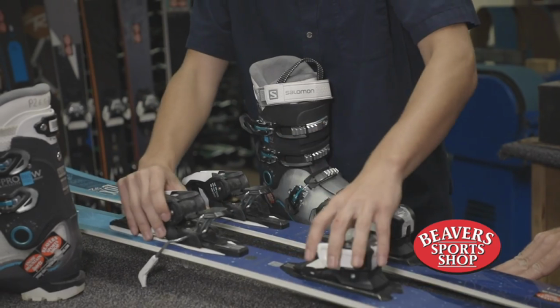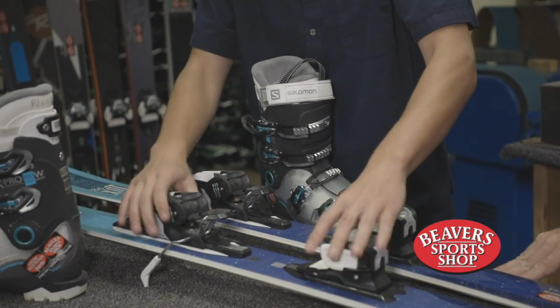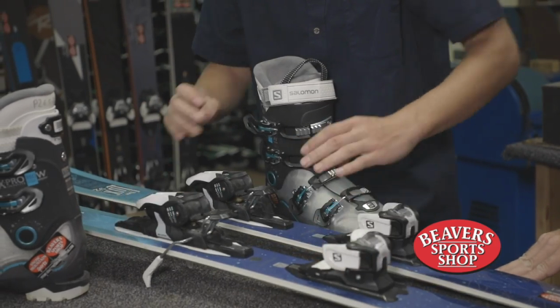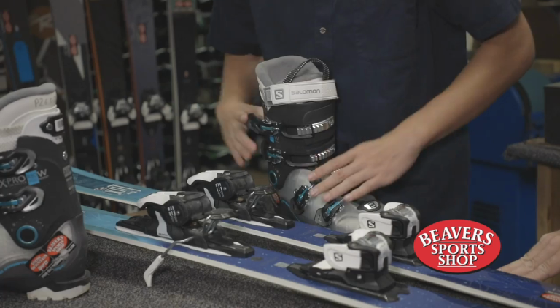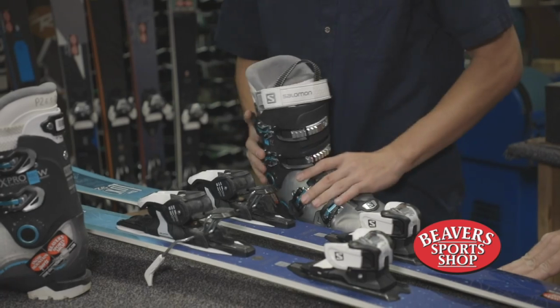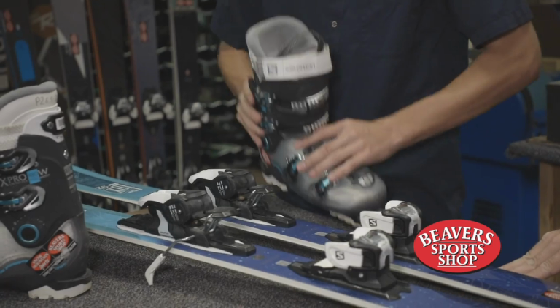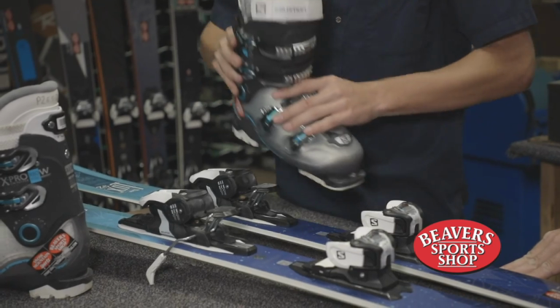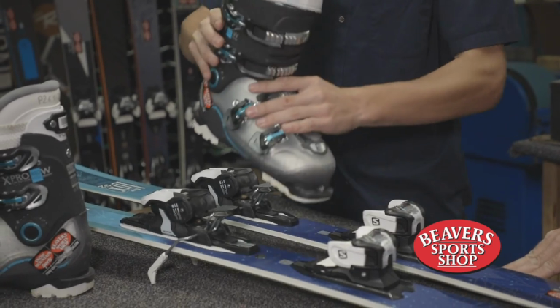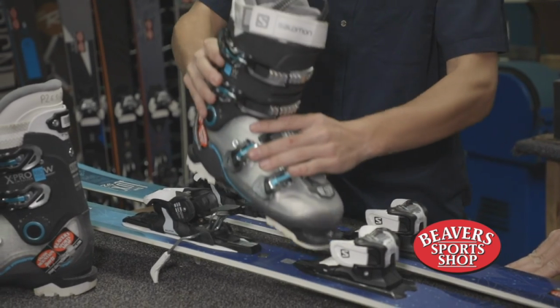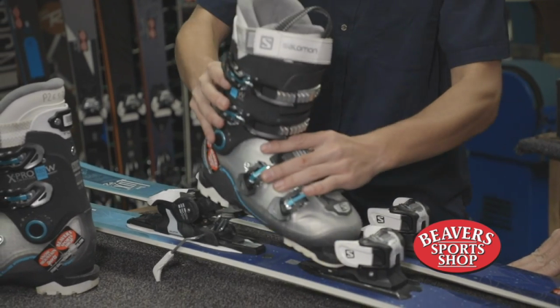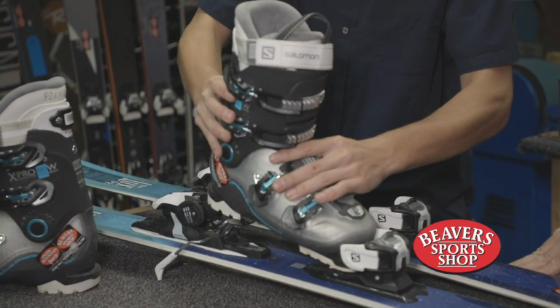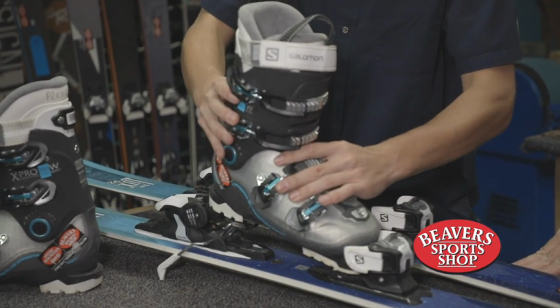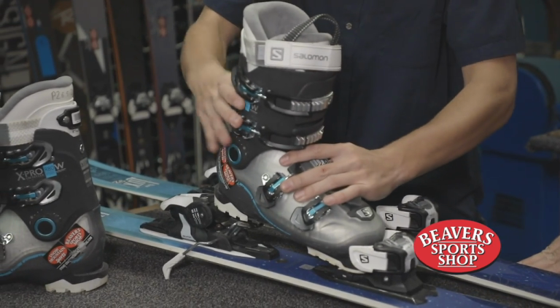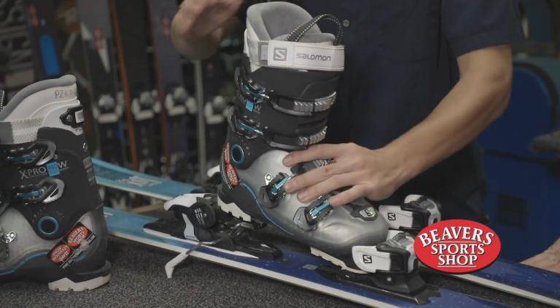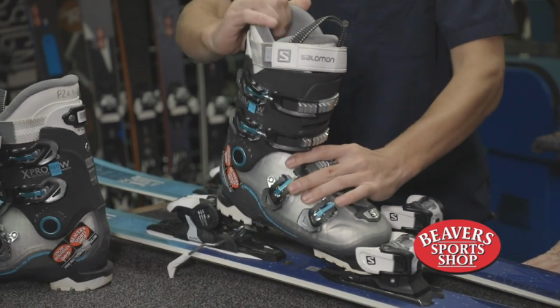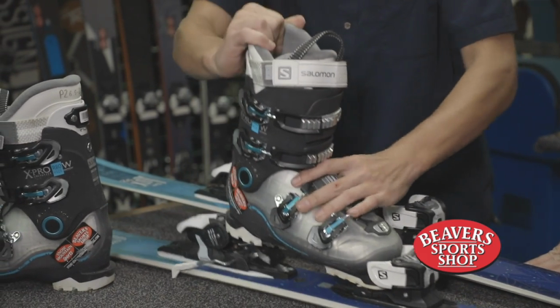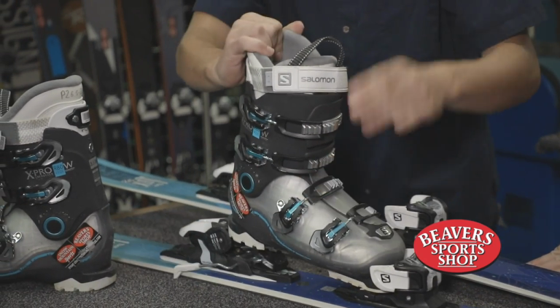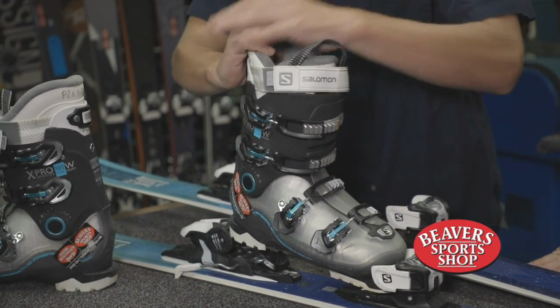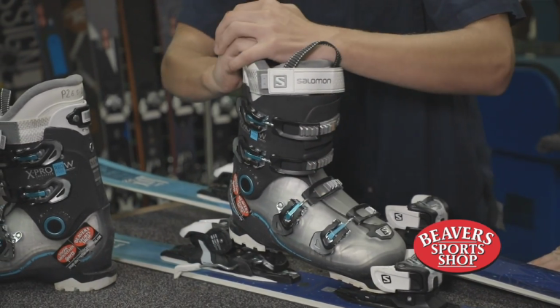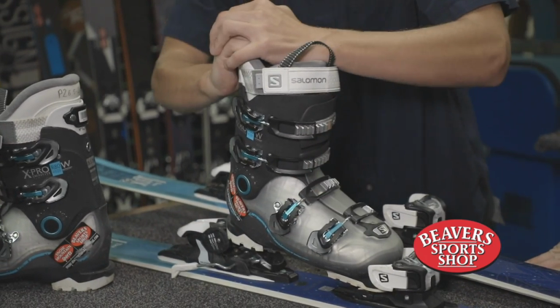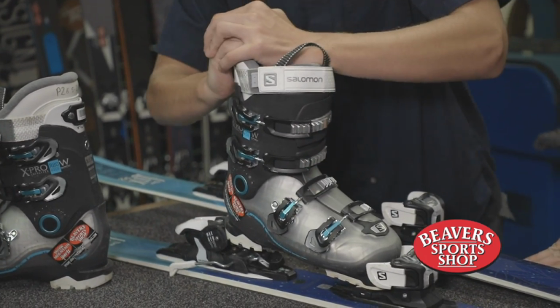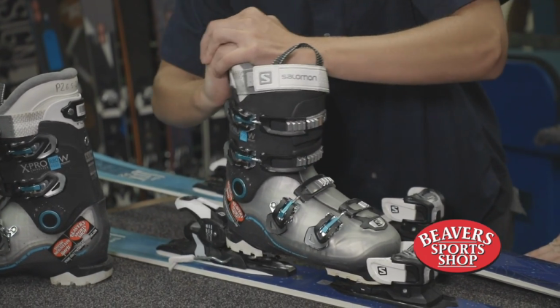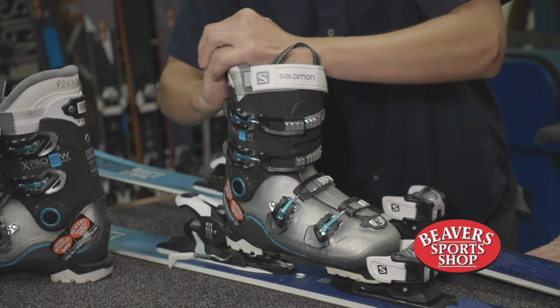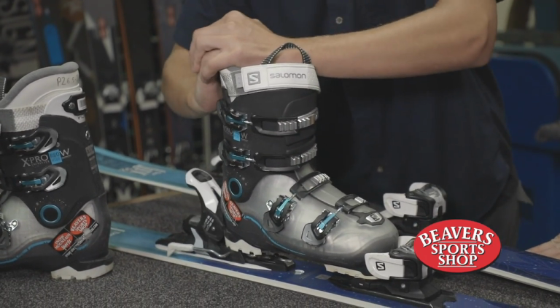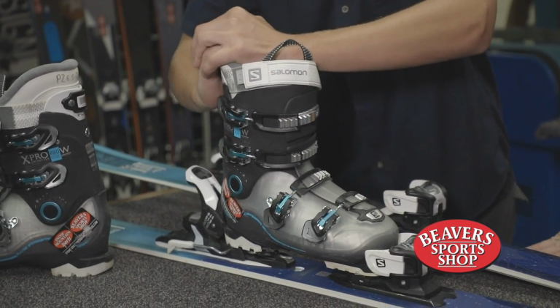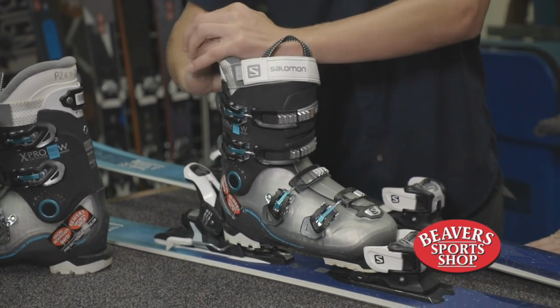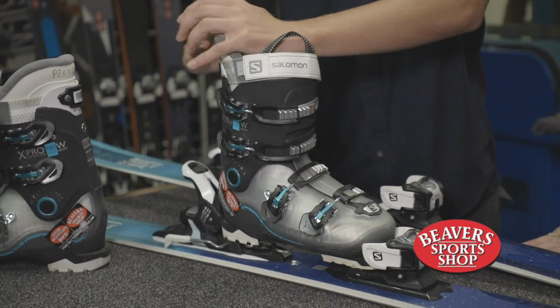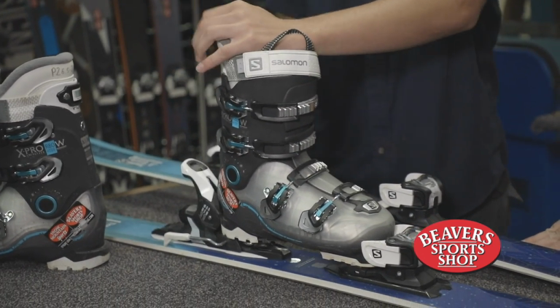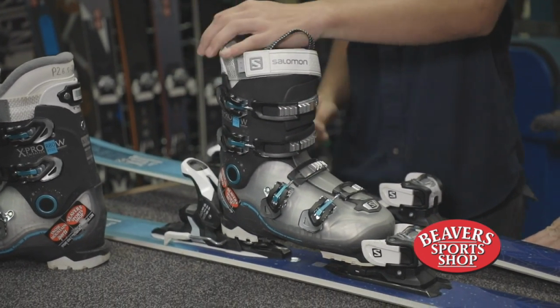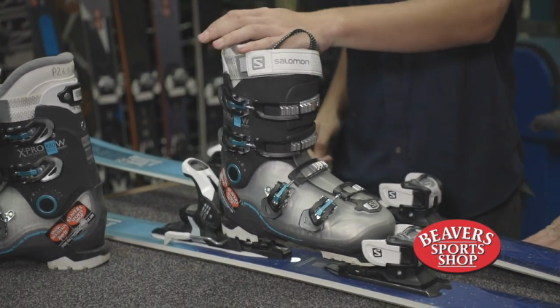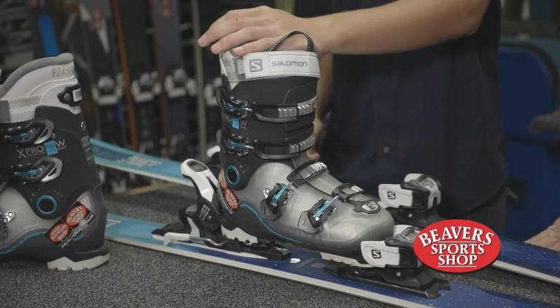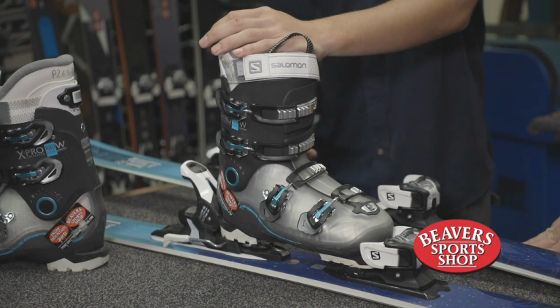Then slip your toe of the boot into the toe piece, step down on the heel piece, and you're ready to go.